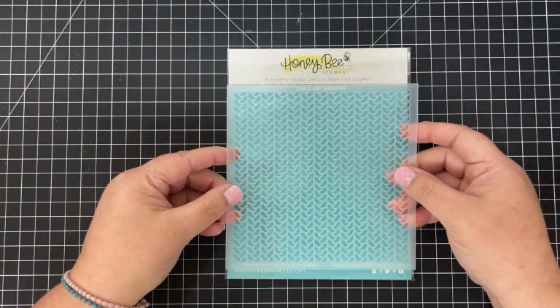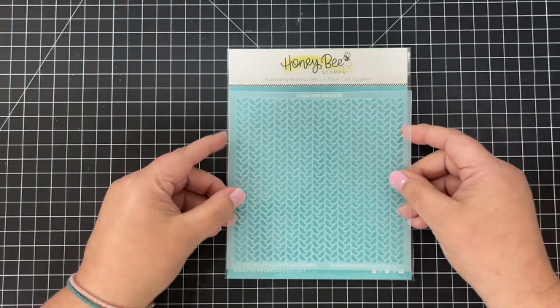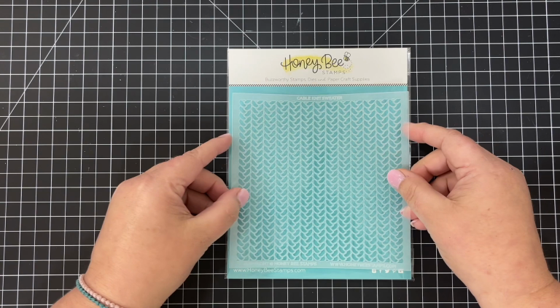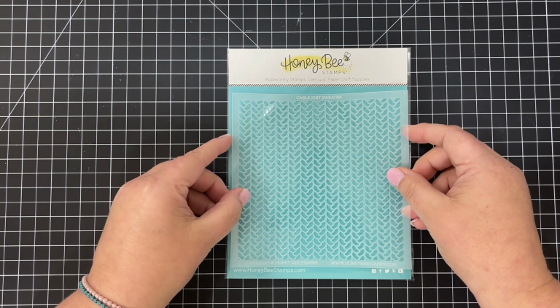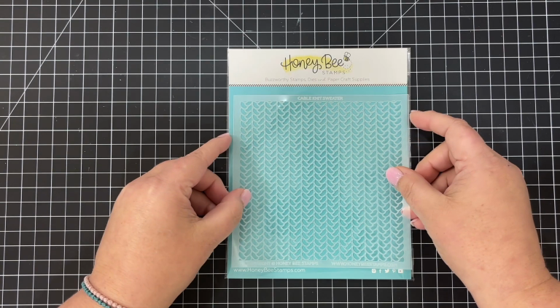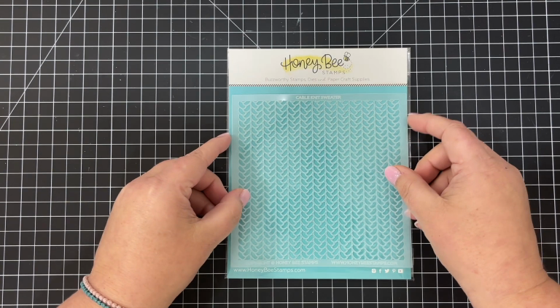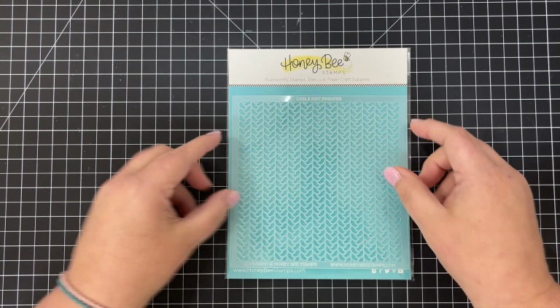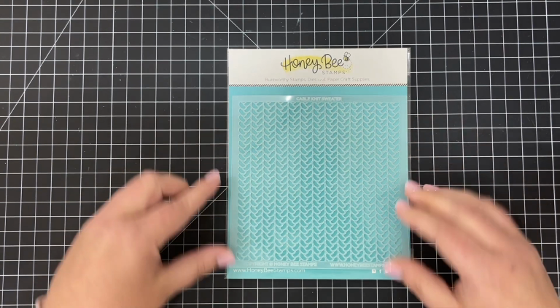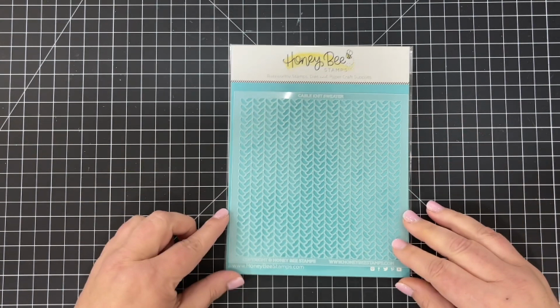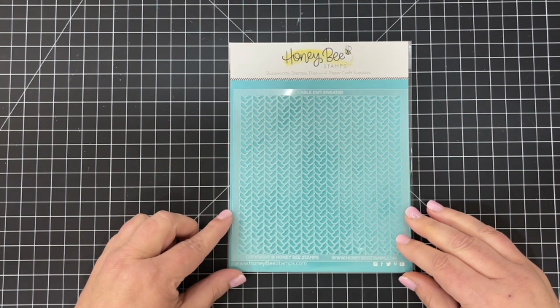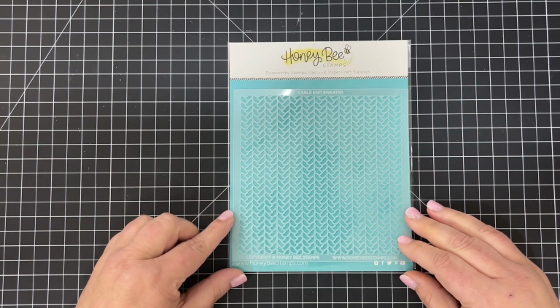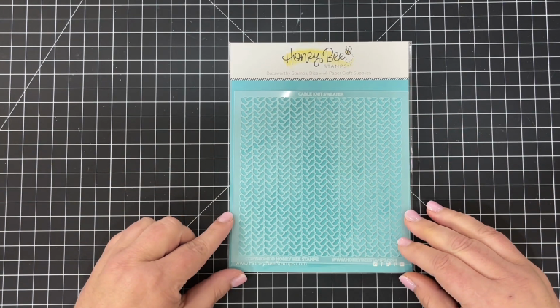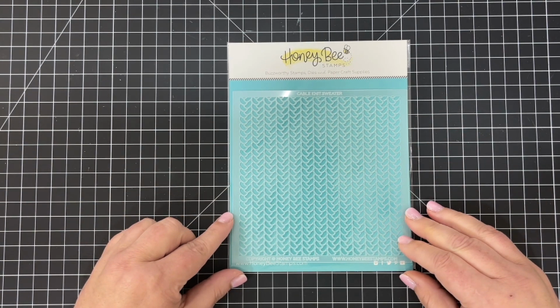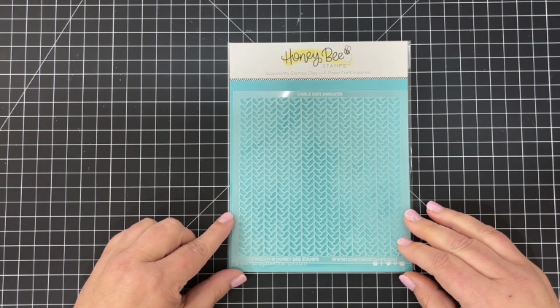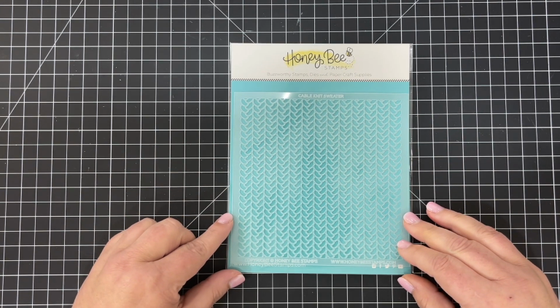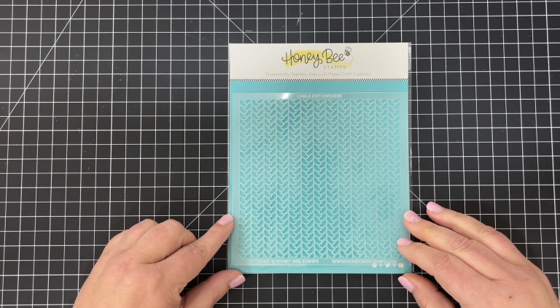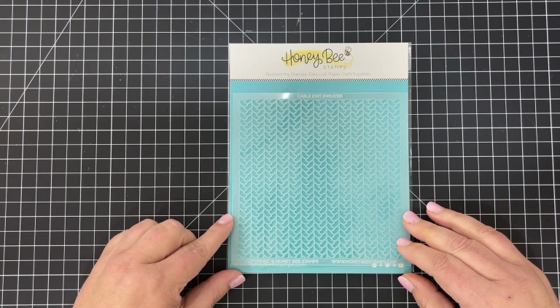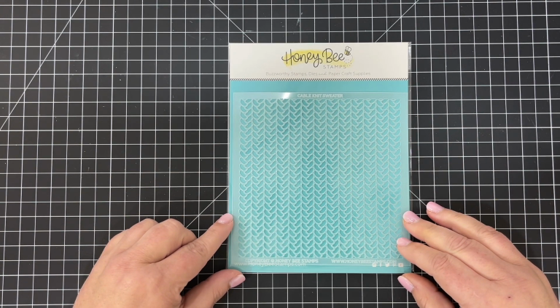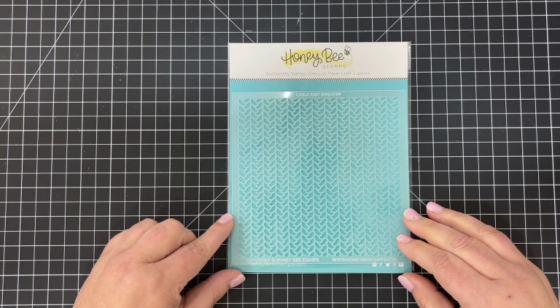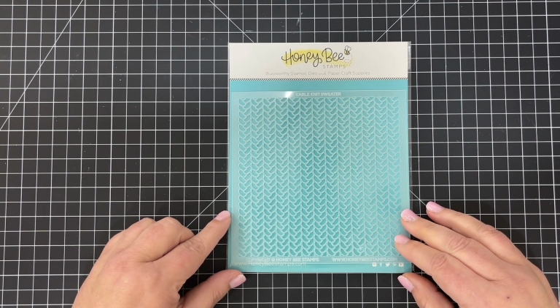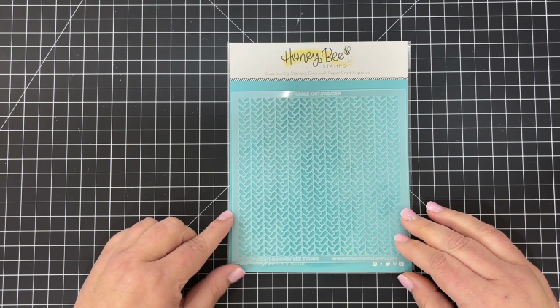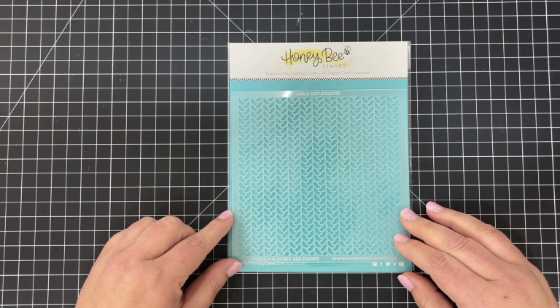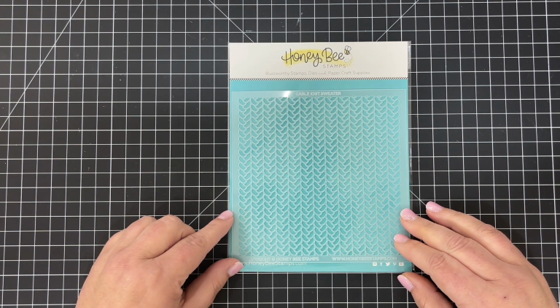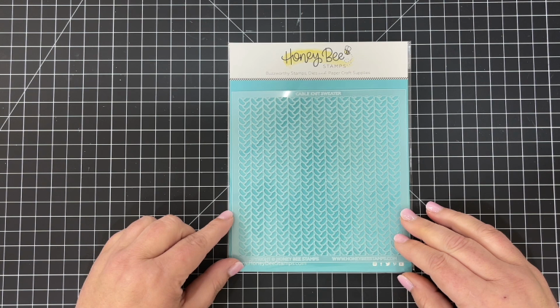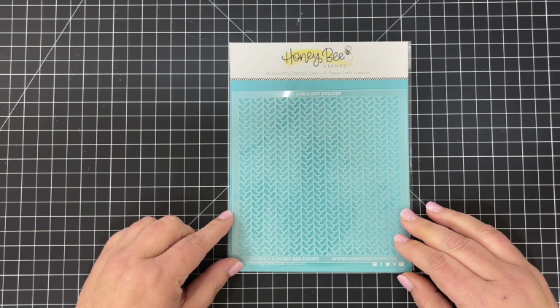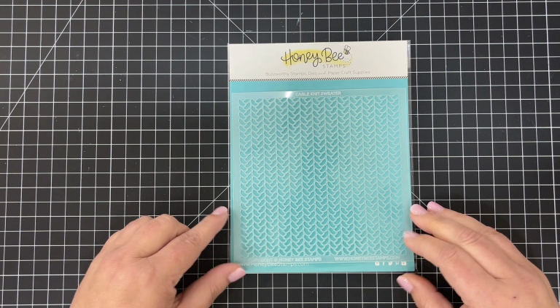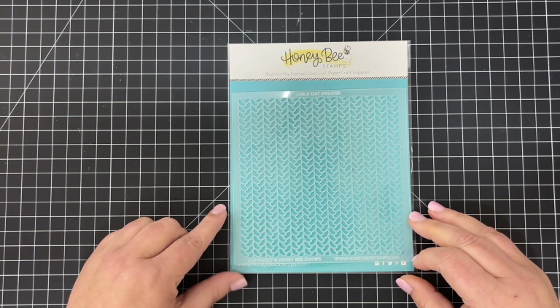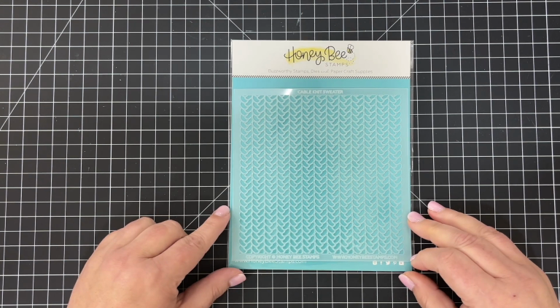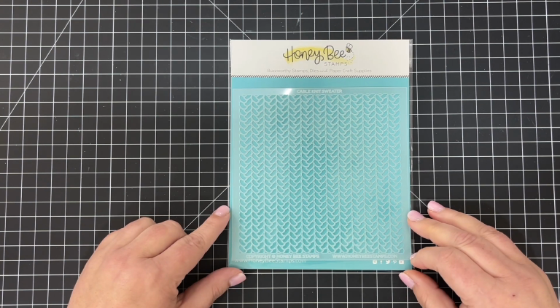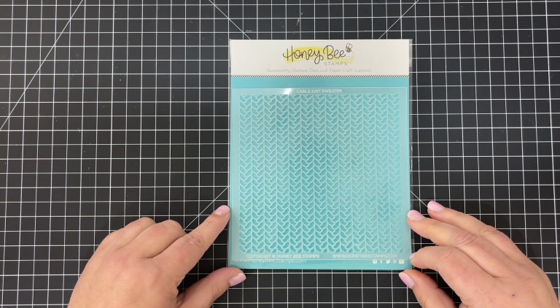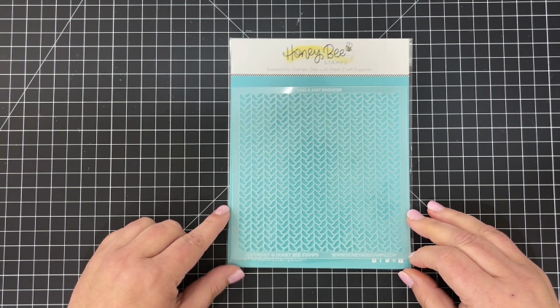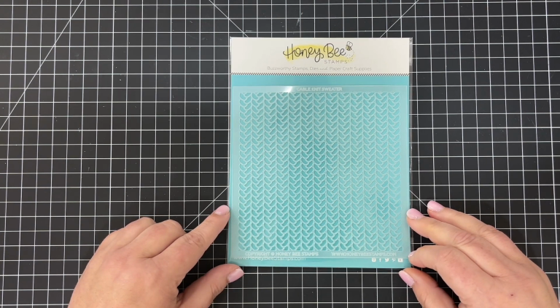Next is our Warm and Cozy Cable Knit Sweater stencil. You can see what great texture this will bring to all of your fall and winter cards — it looks like braided yarn from a warm and cozy winter sweater.